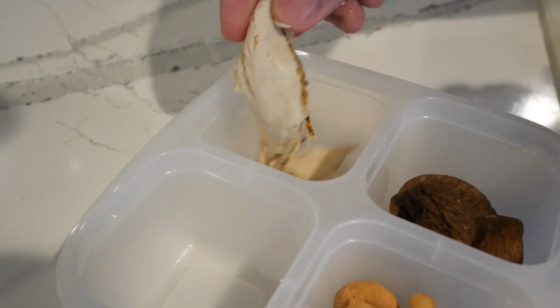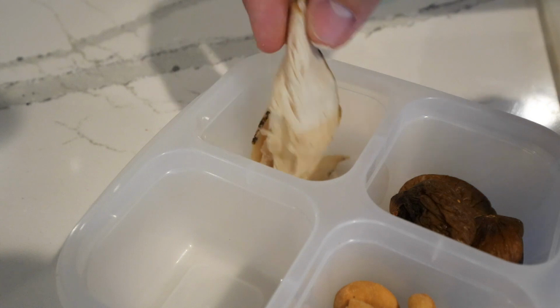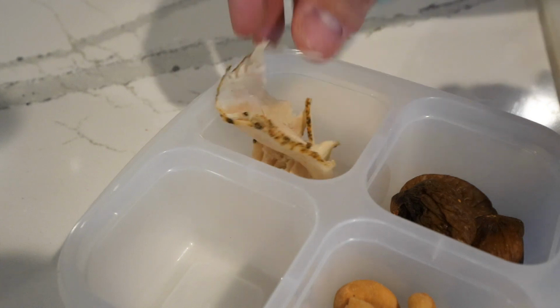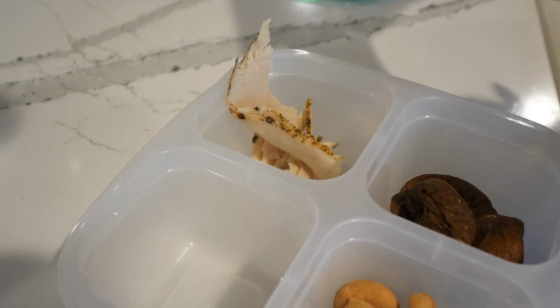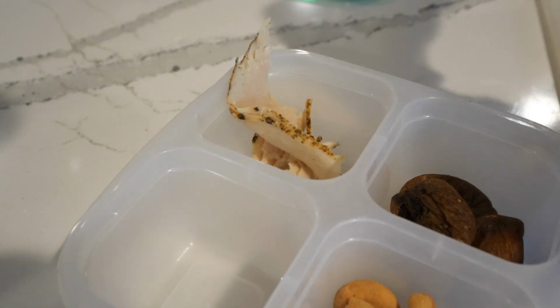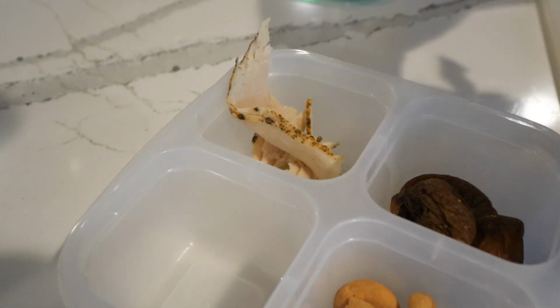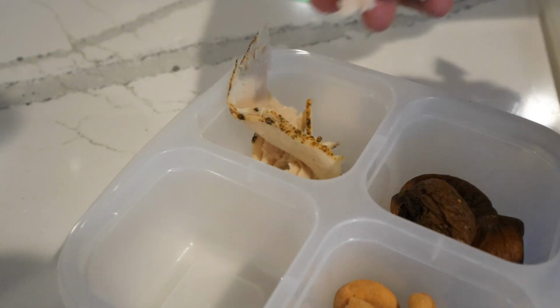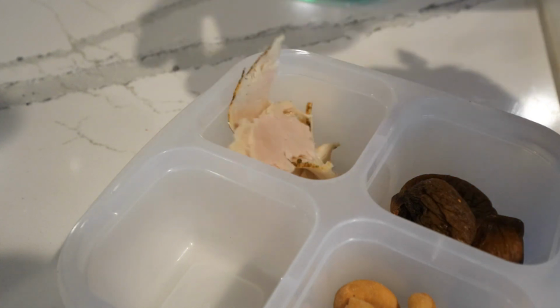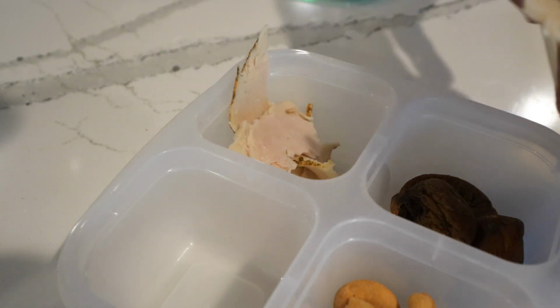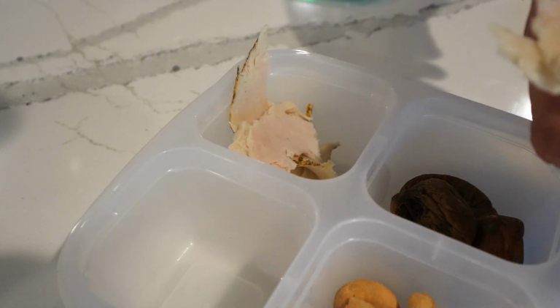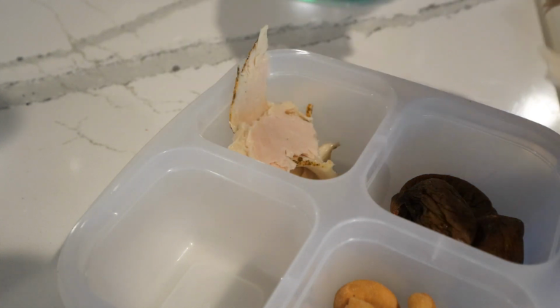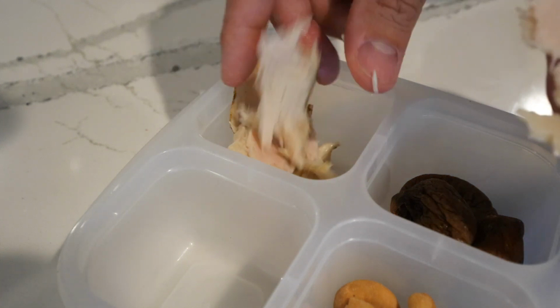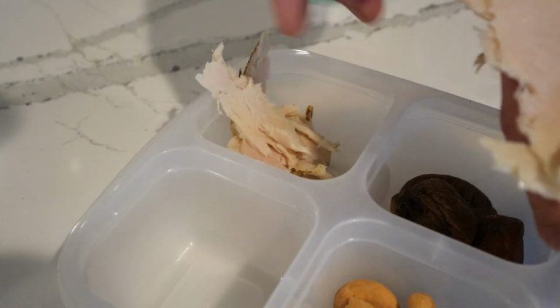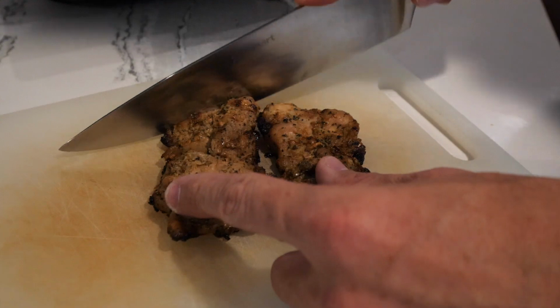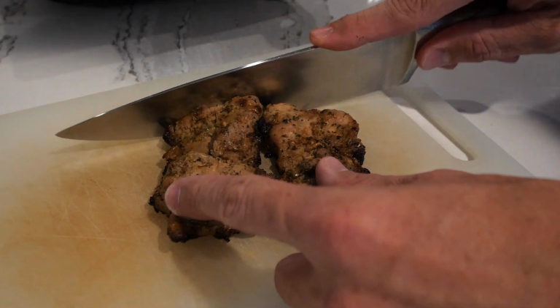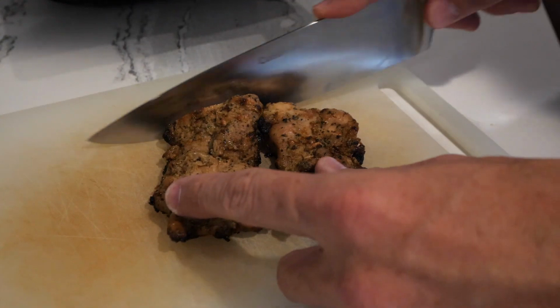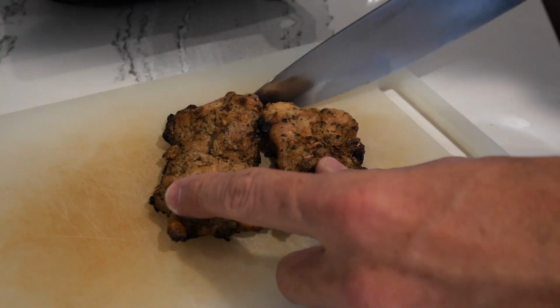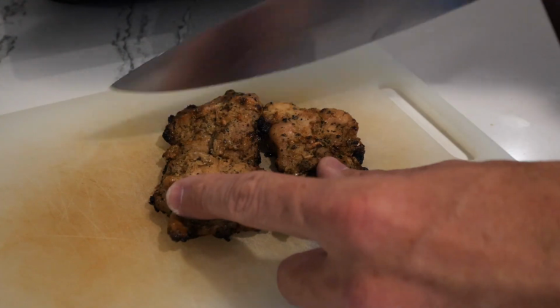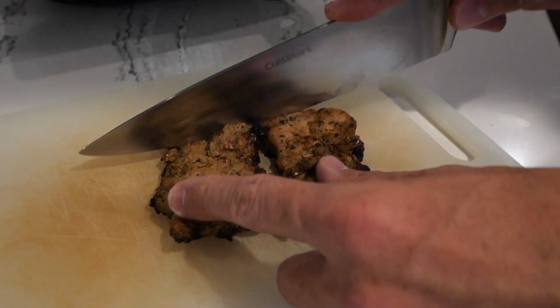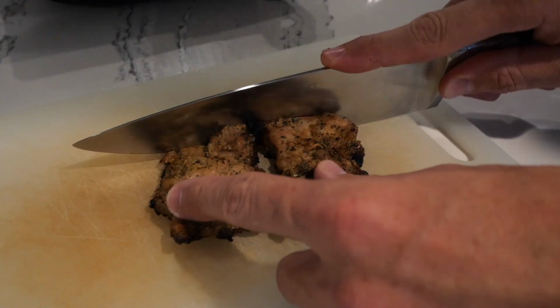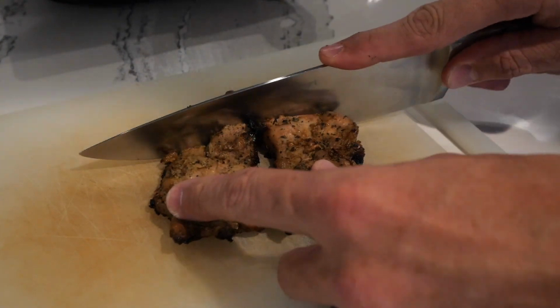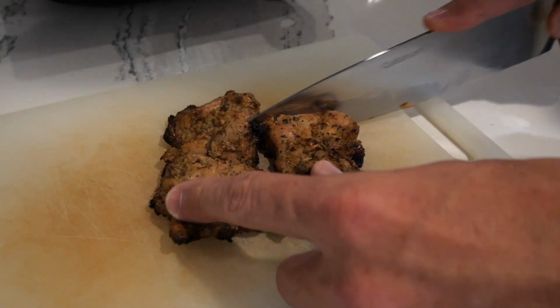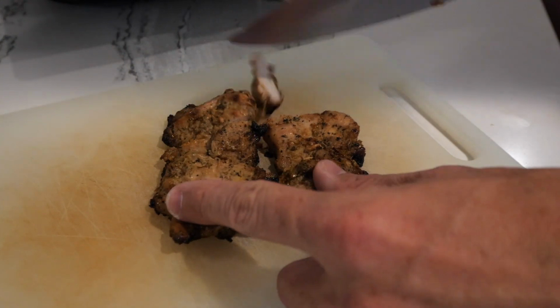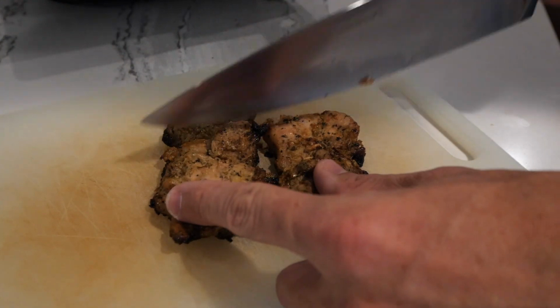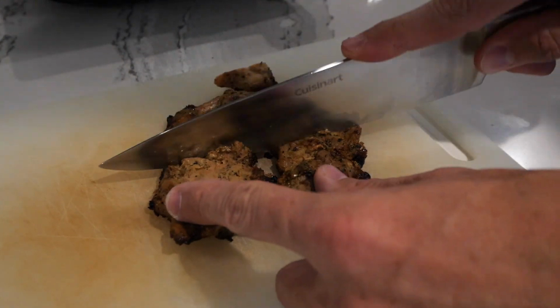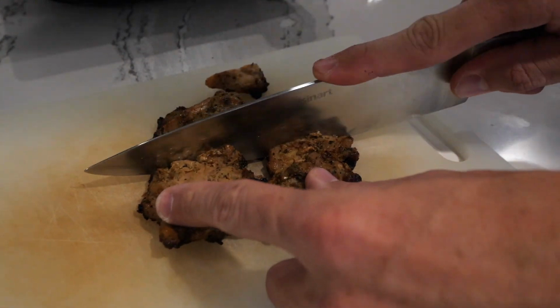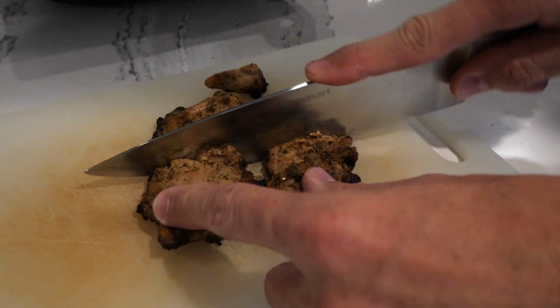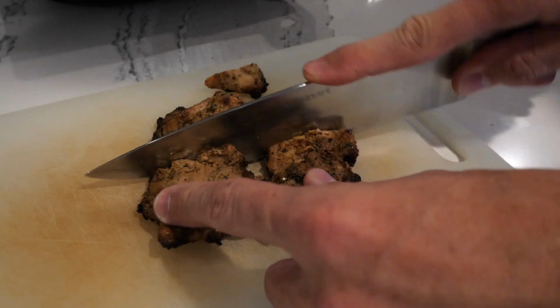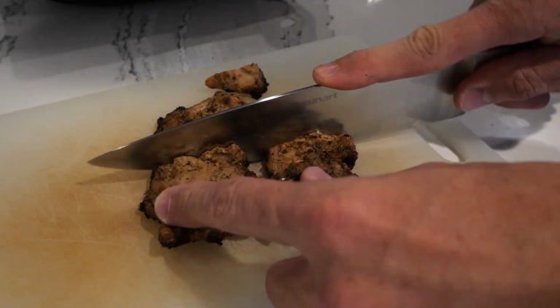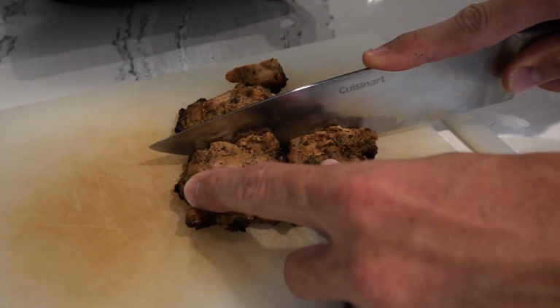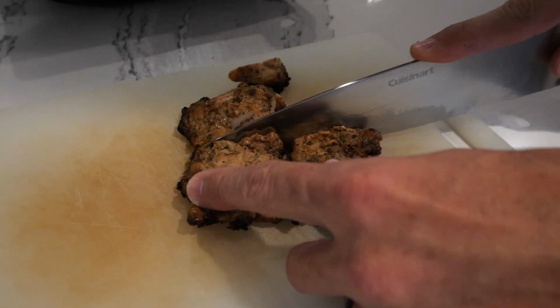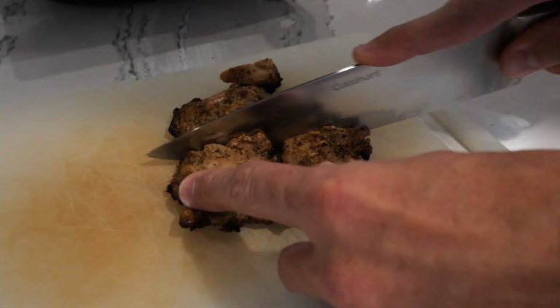In the third and fourth compartment, I'll put protein — four ounces of either a lunch meat or chicken or steak that's been left over from the previous night.